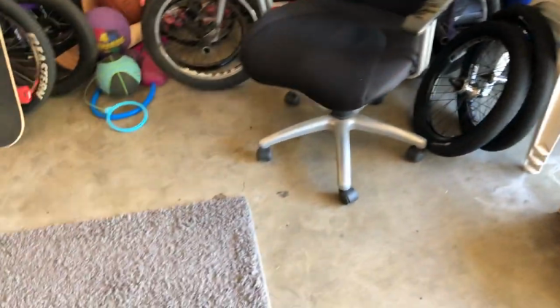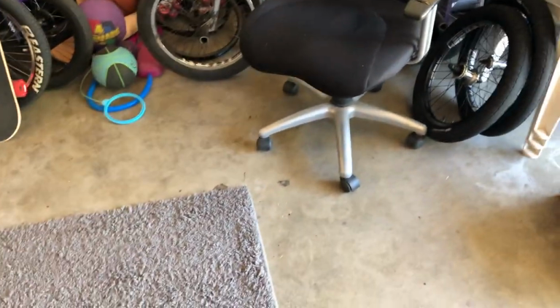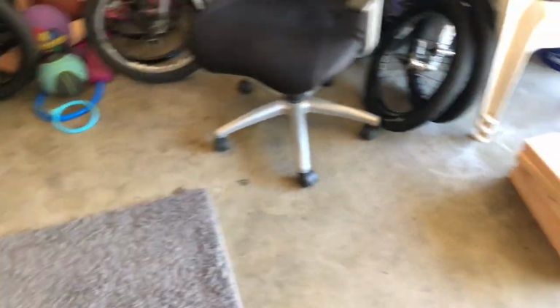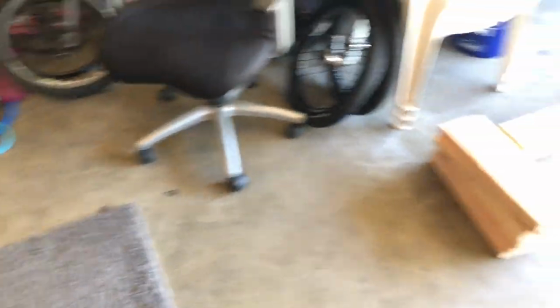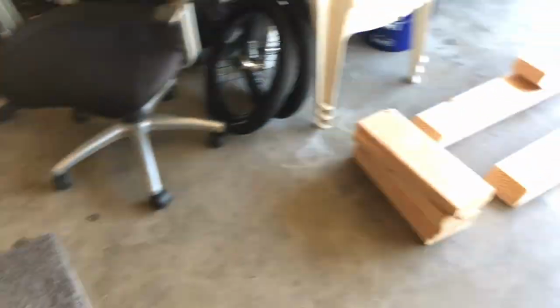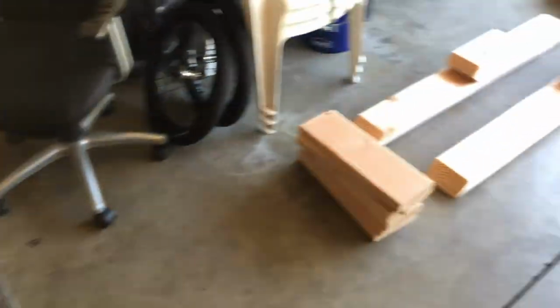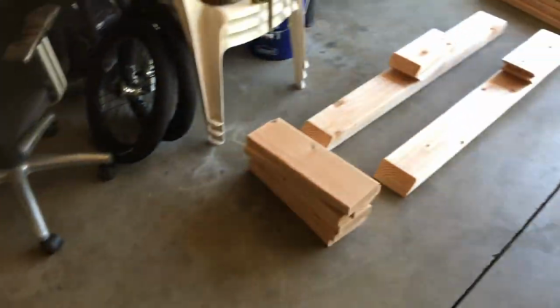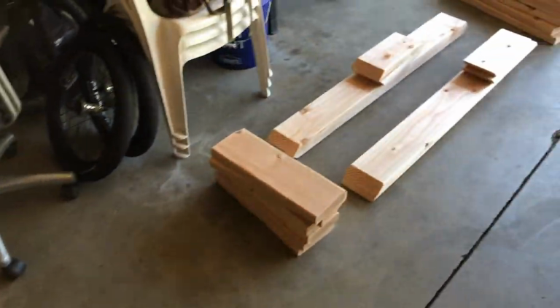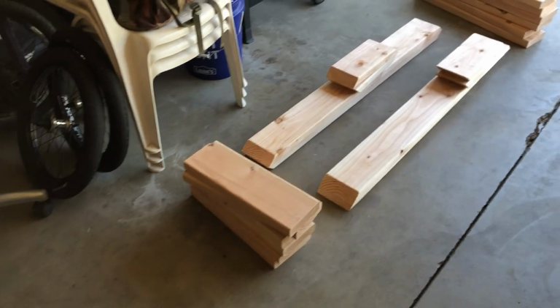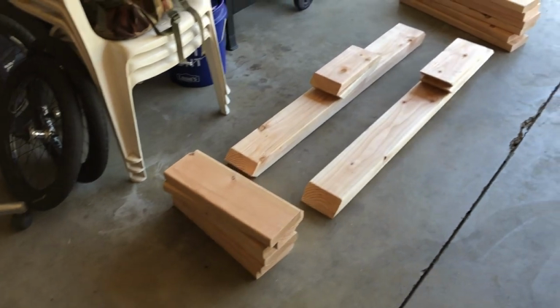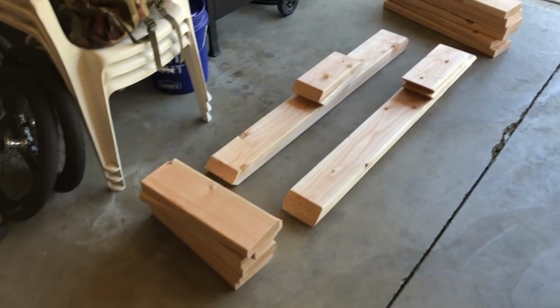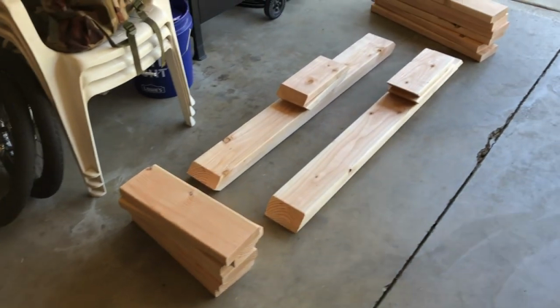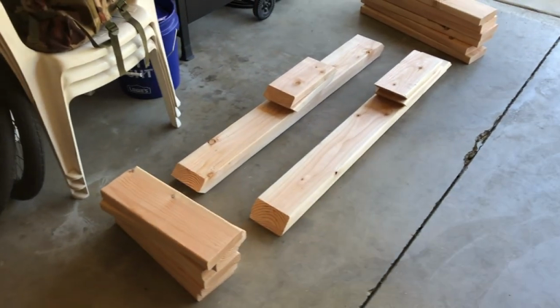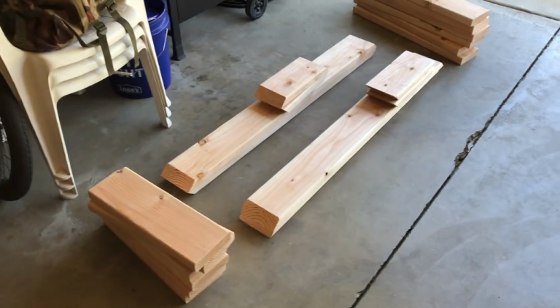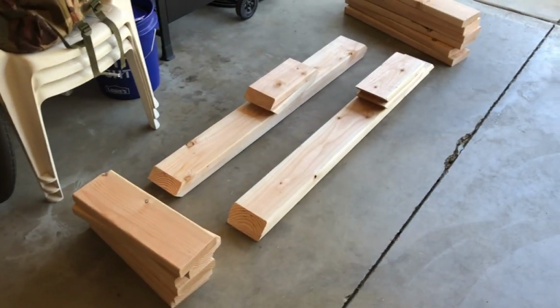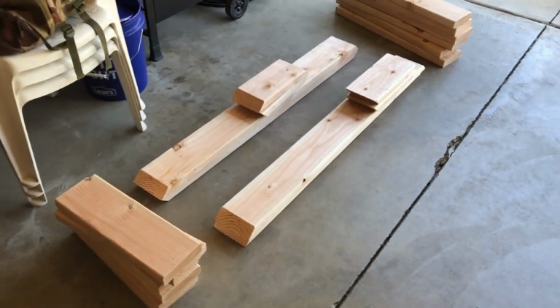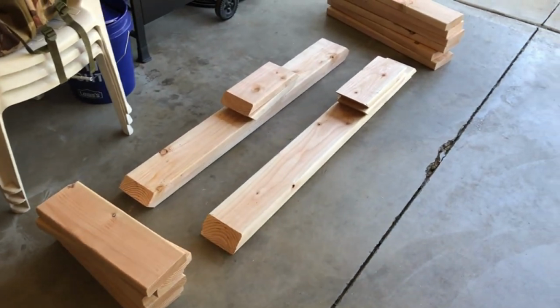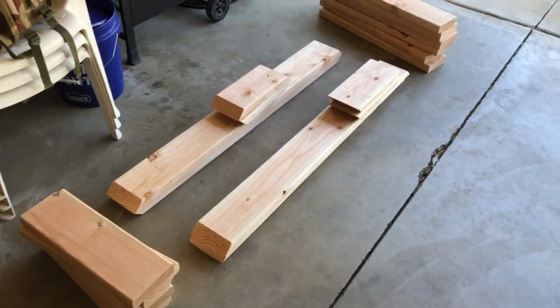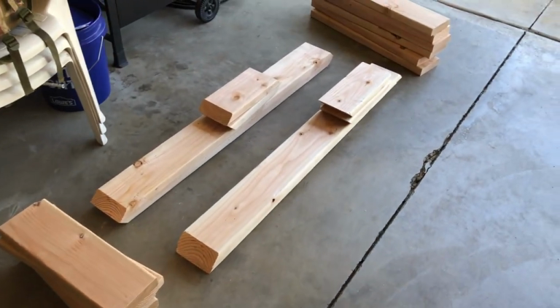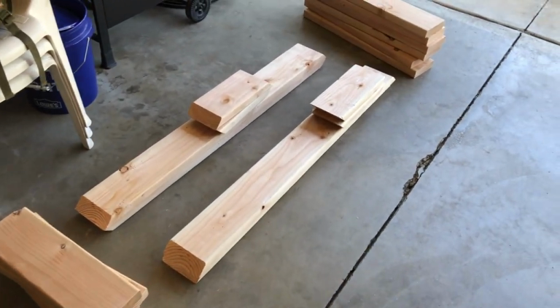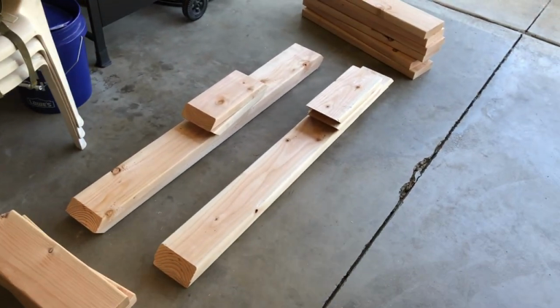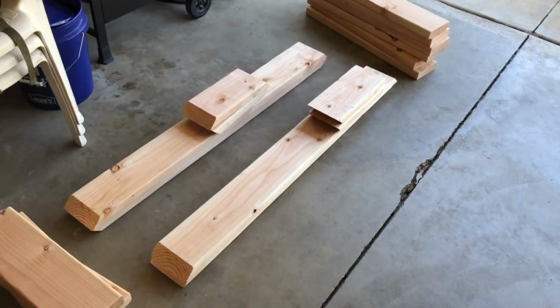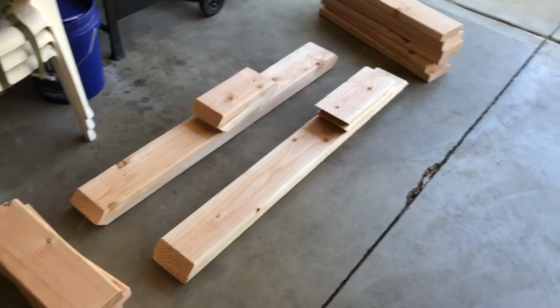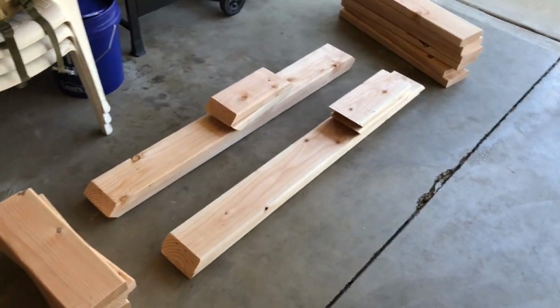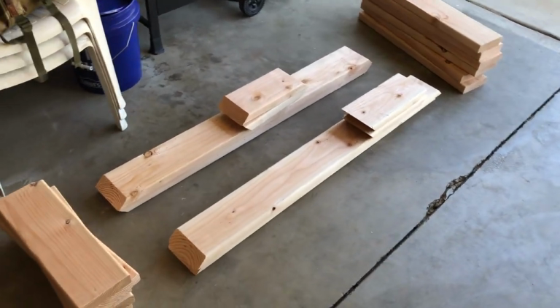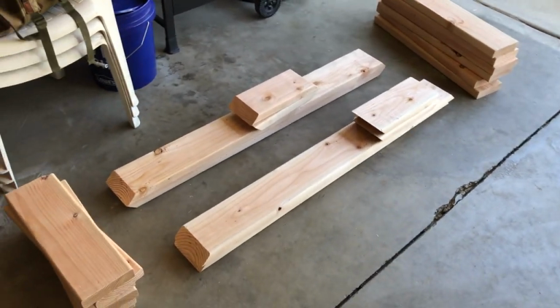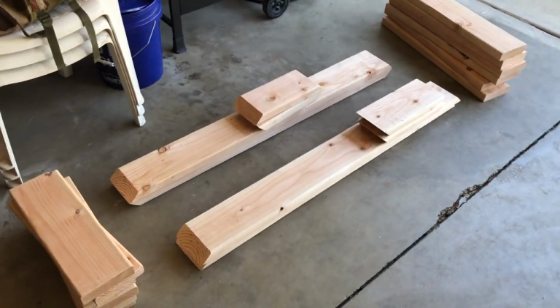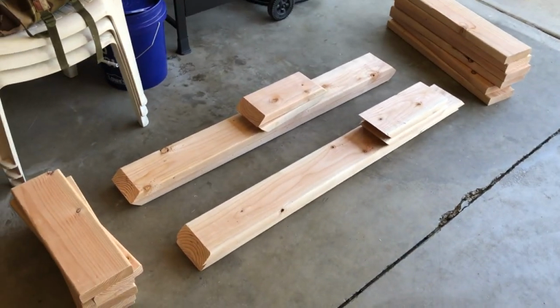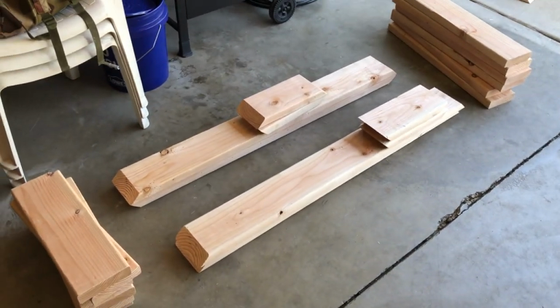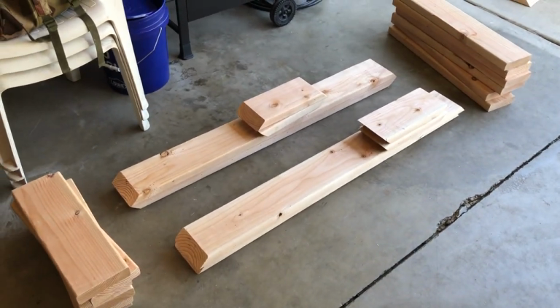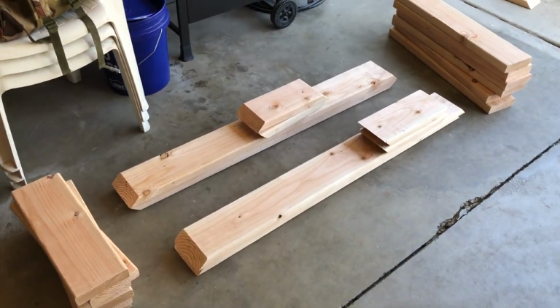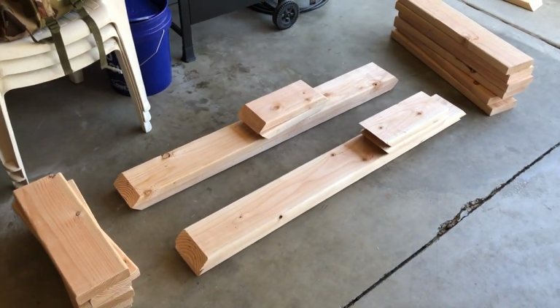This is bowed, my whole garage is bowed, the carport is bowed — I need a pretty flat surface to do this, so I'm gonna figure out where I'm gonna do this.